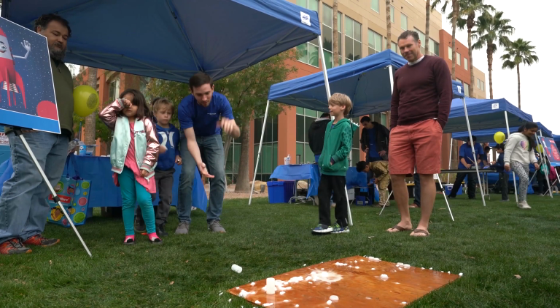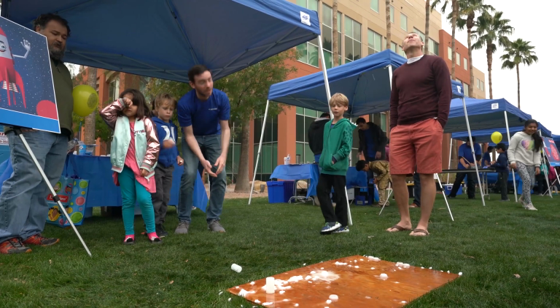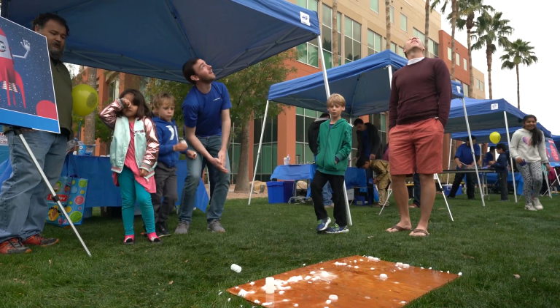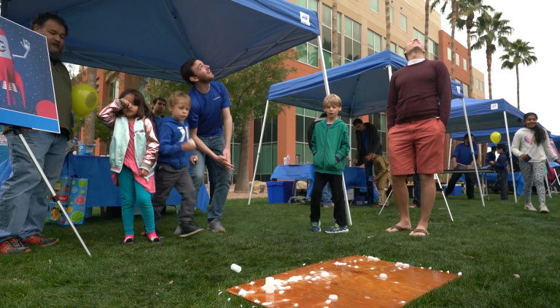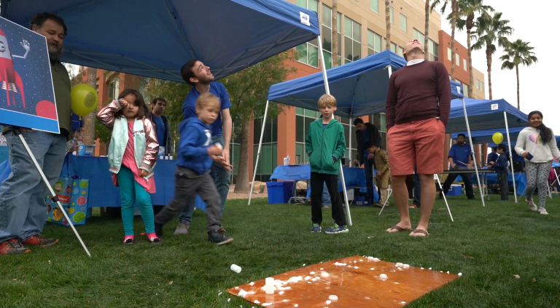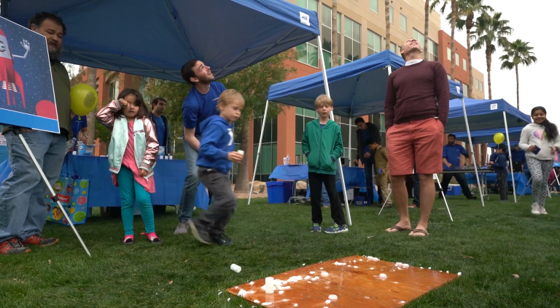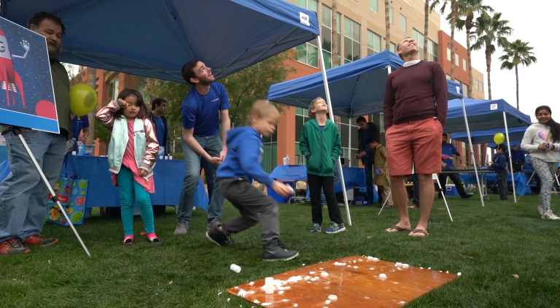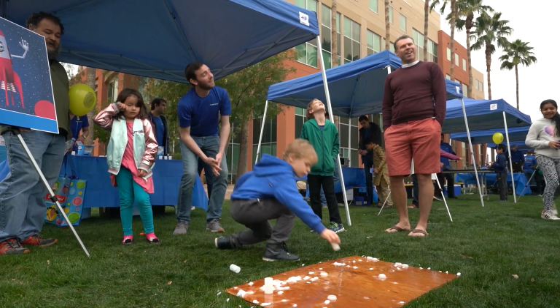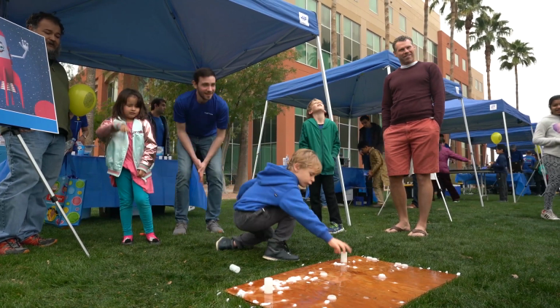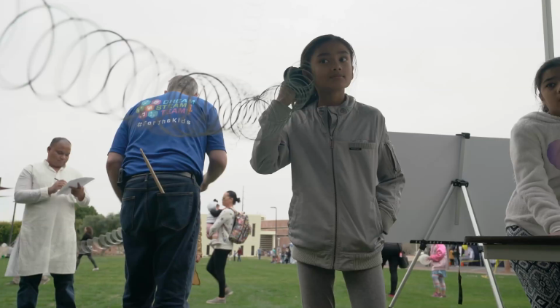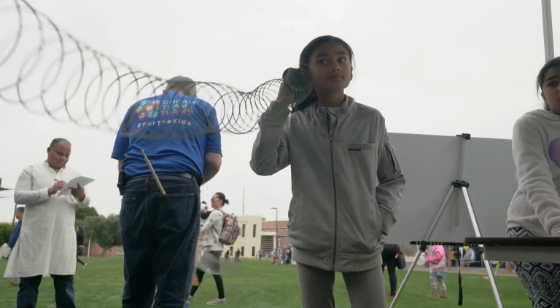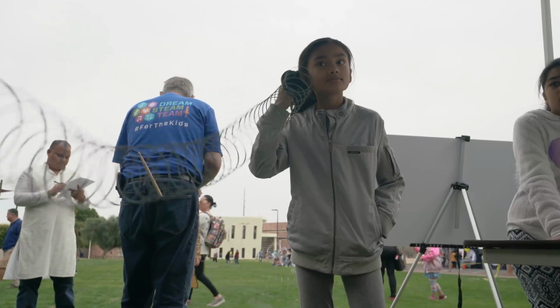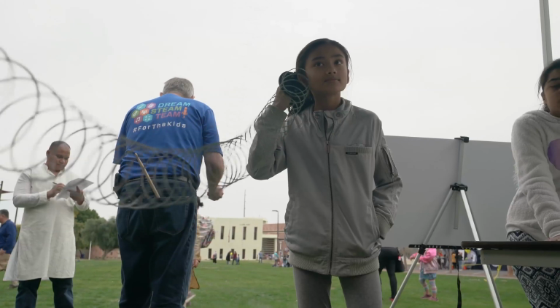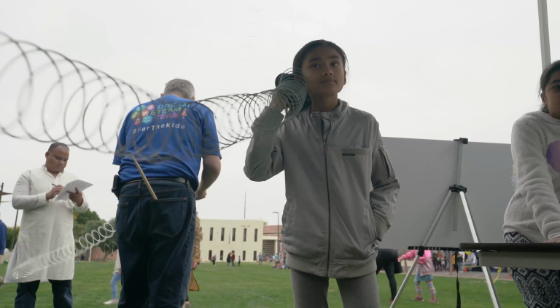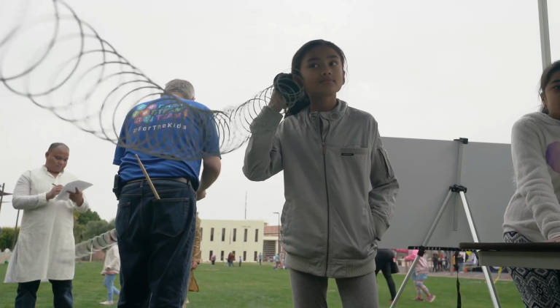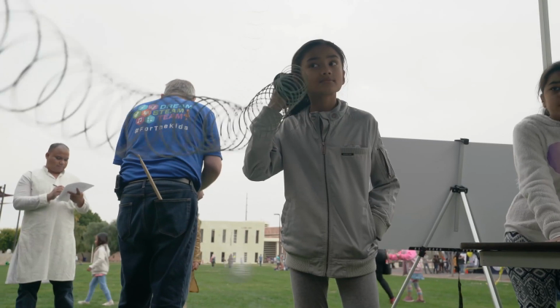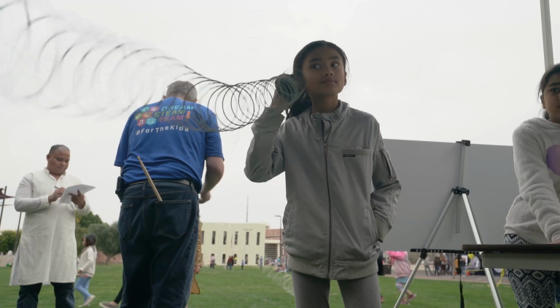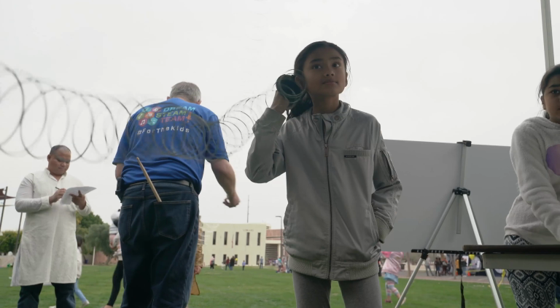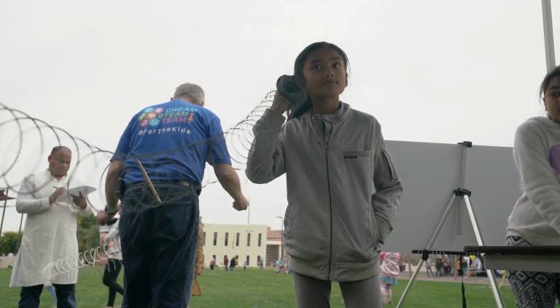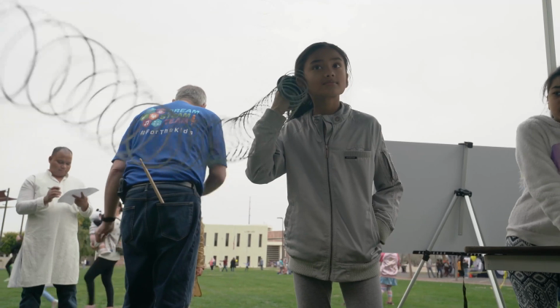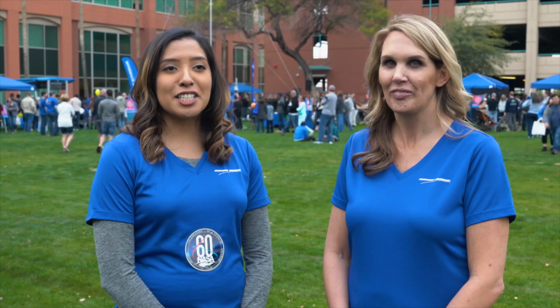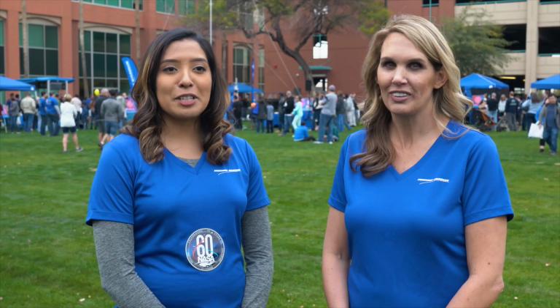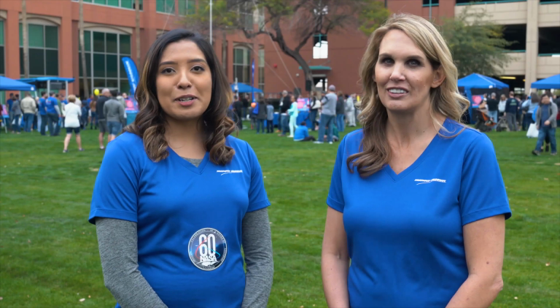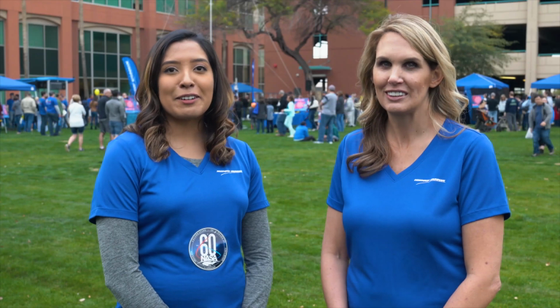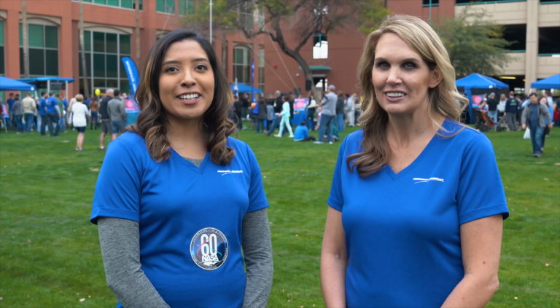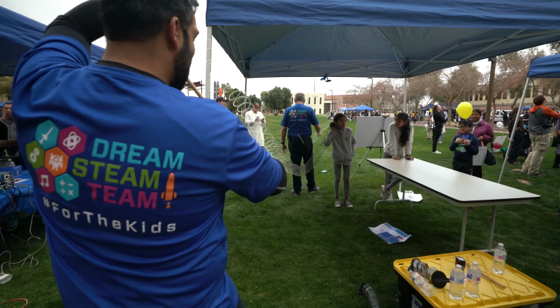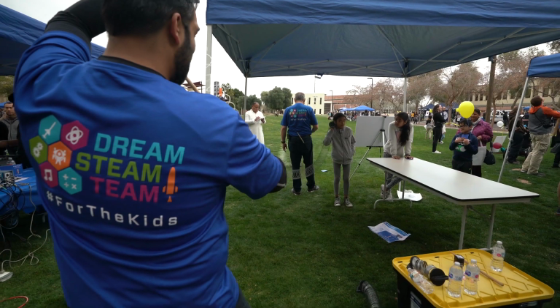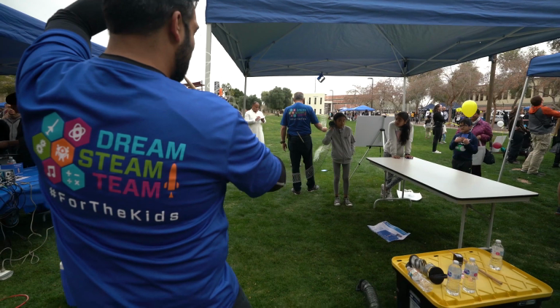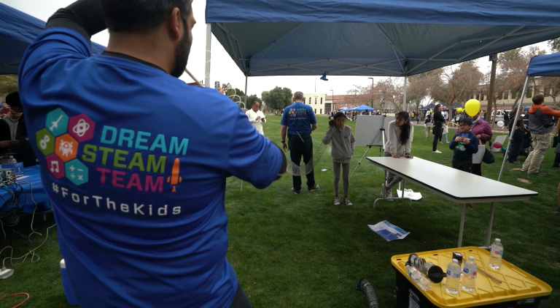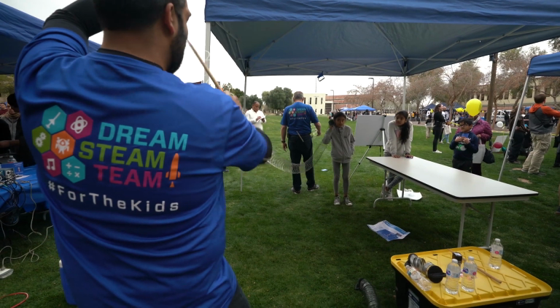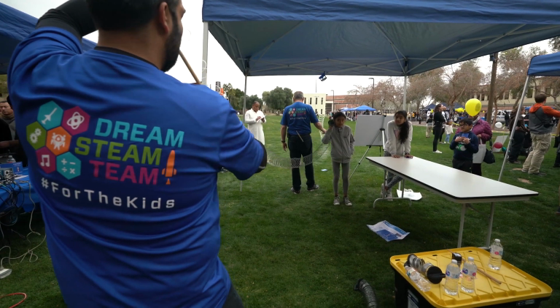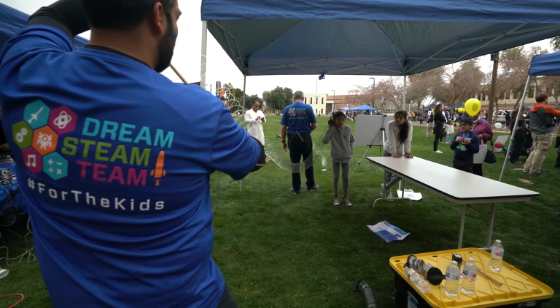I think it's really important to get the kids involved. Teach them a little bit about rocket science and see that it's really not that hard.